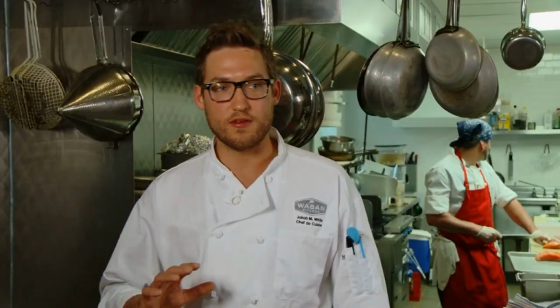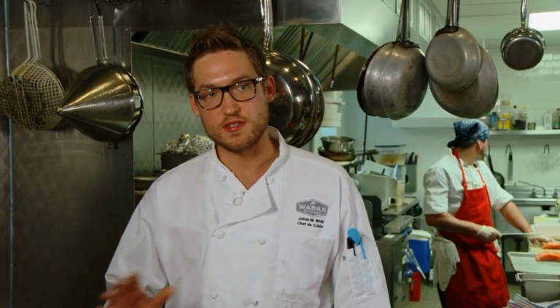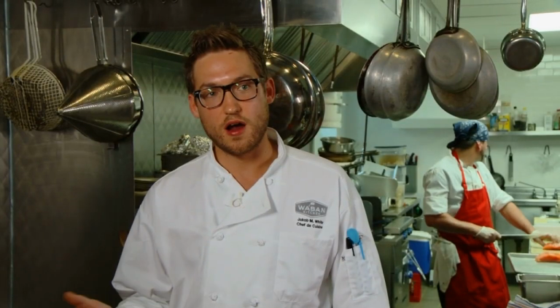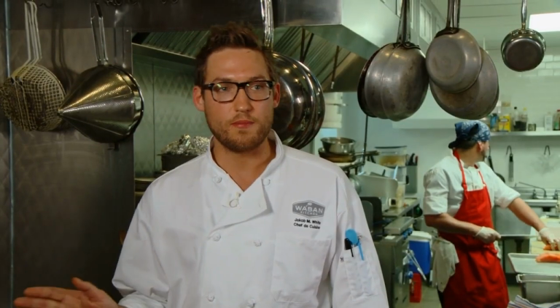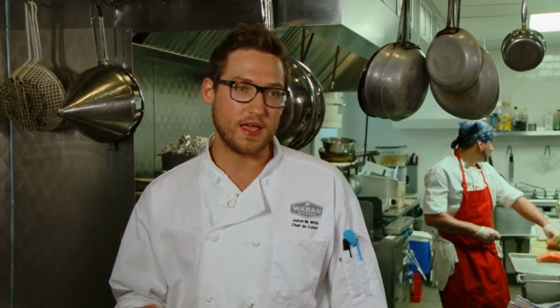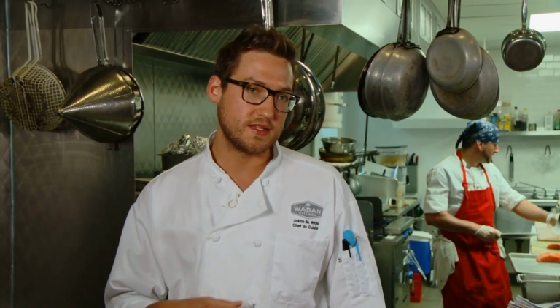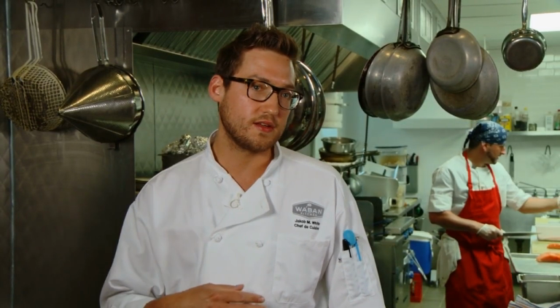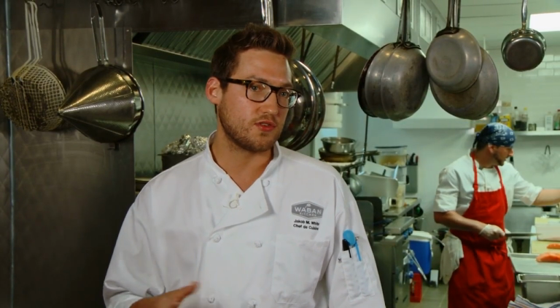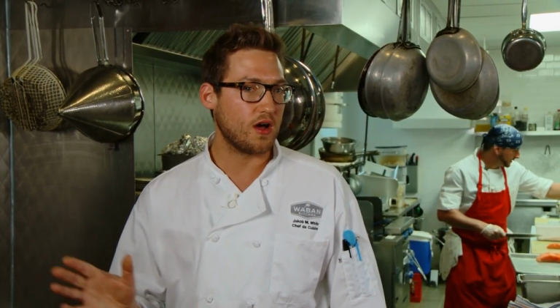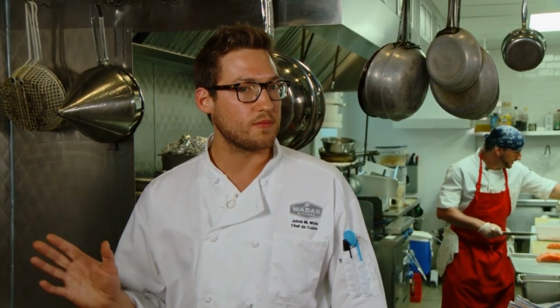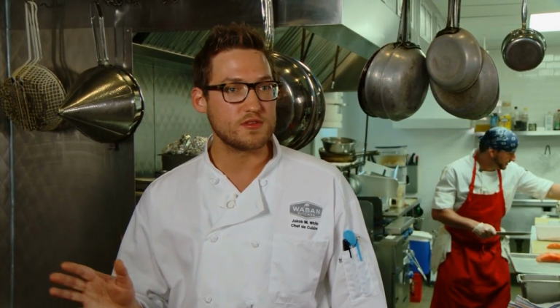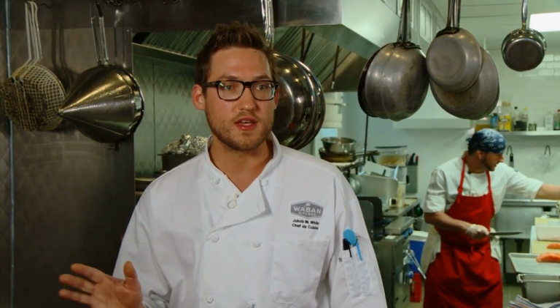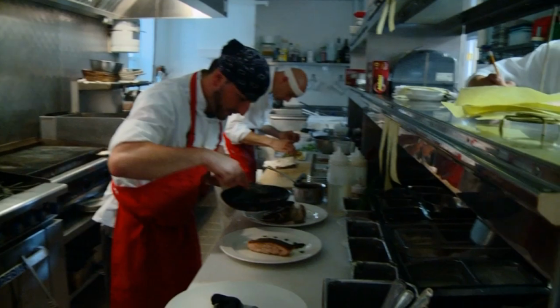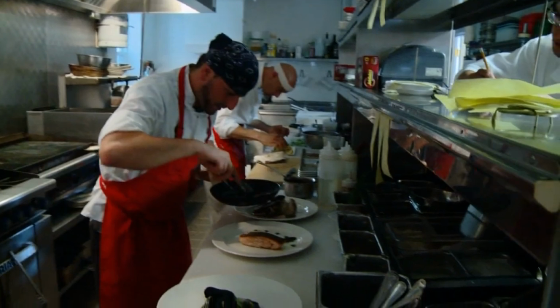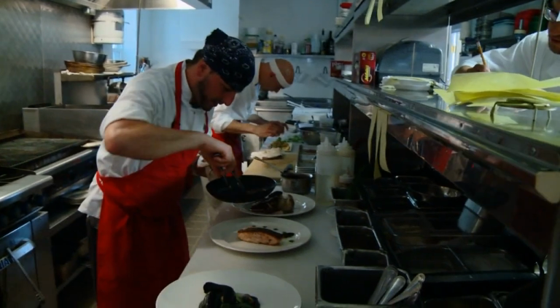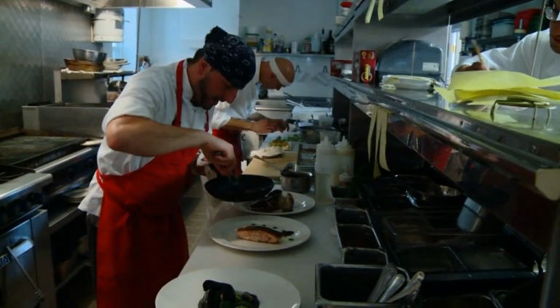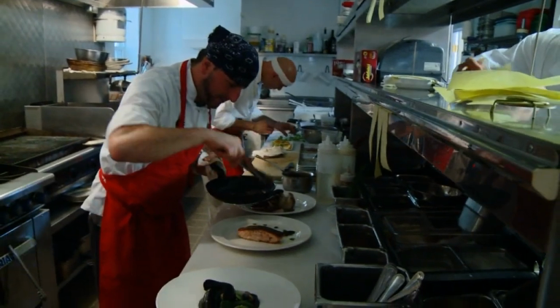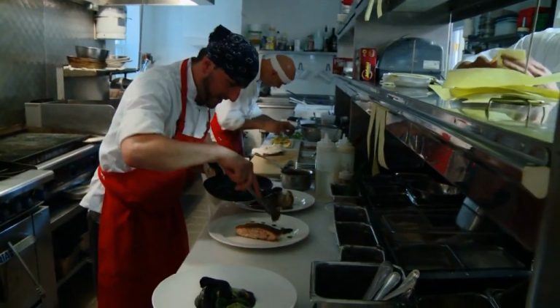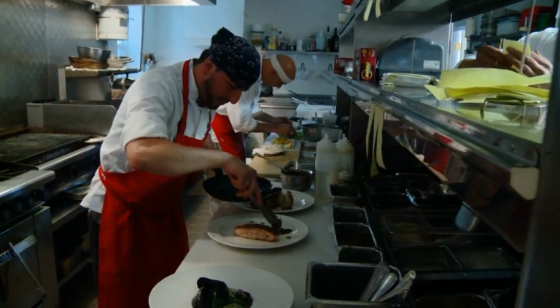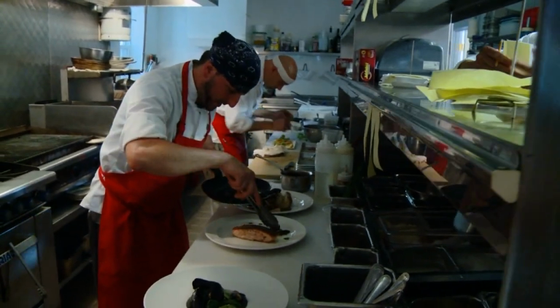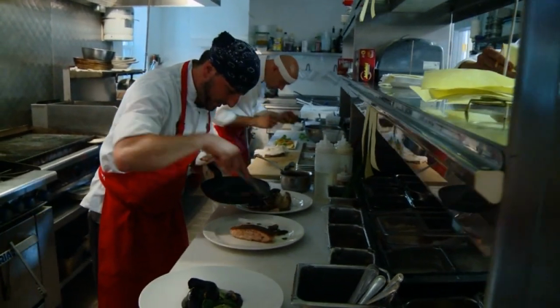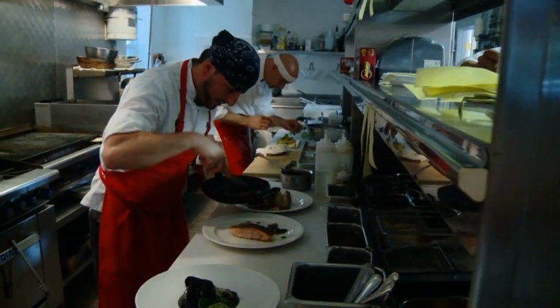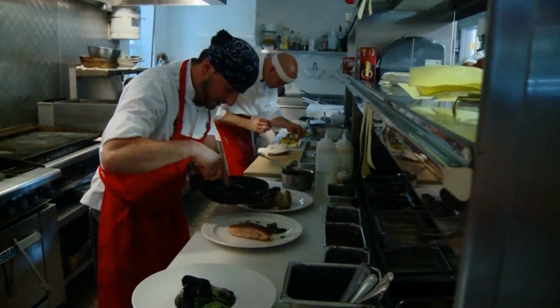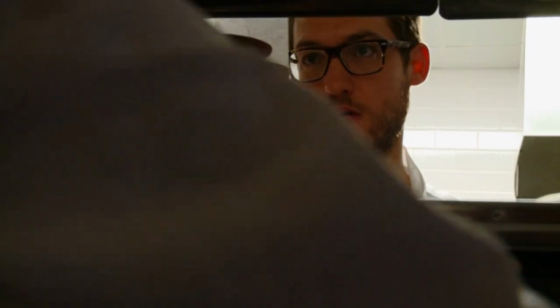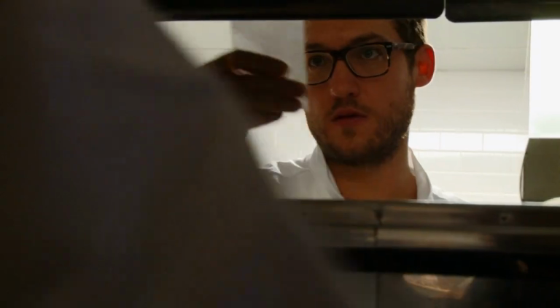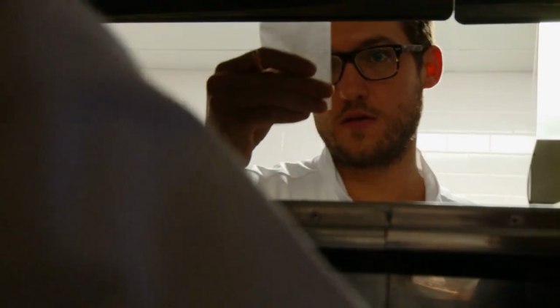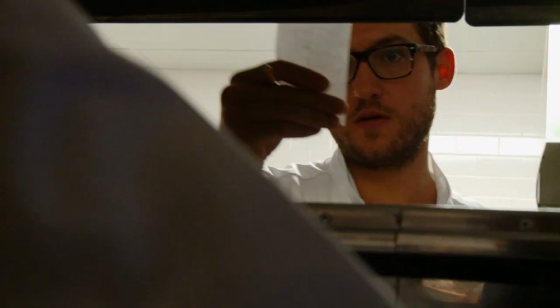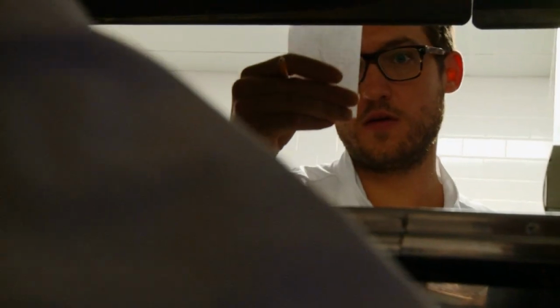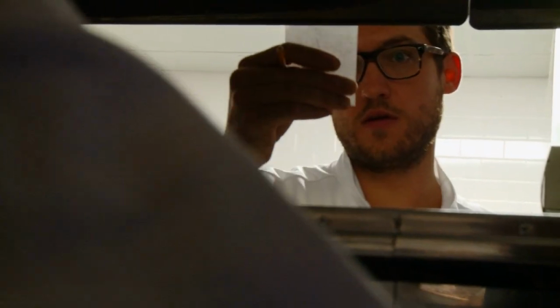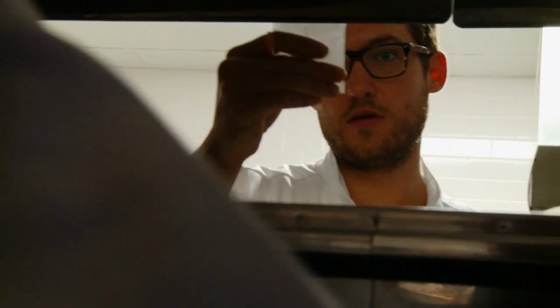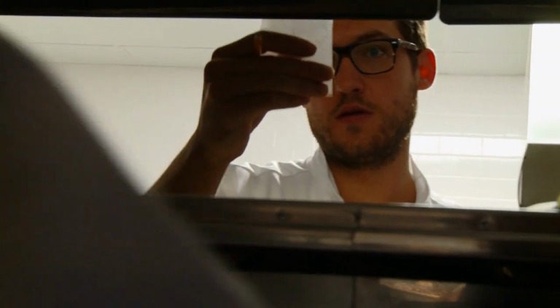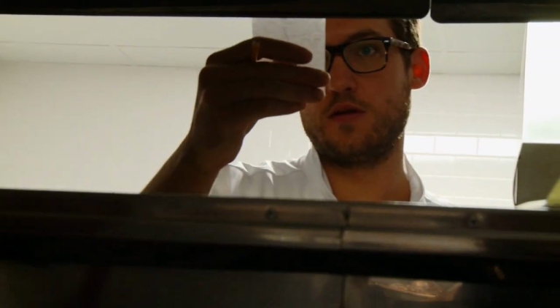Whether it's art, painting, drawing, music, or food, it's something that you create and you feel passionate about.